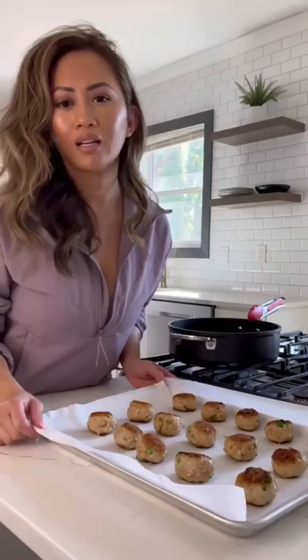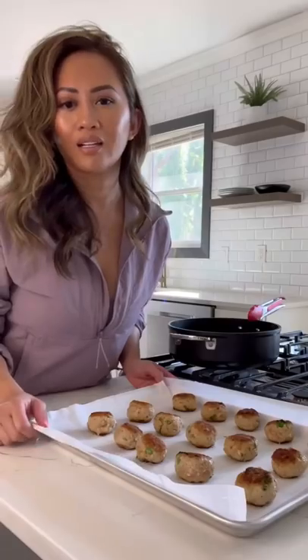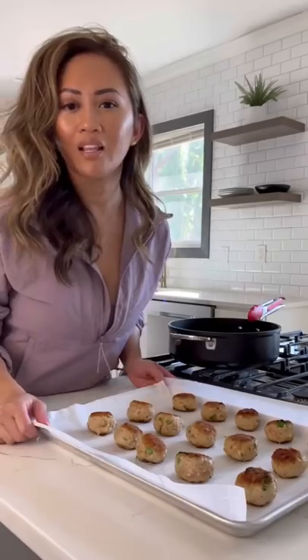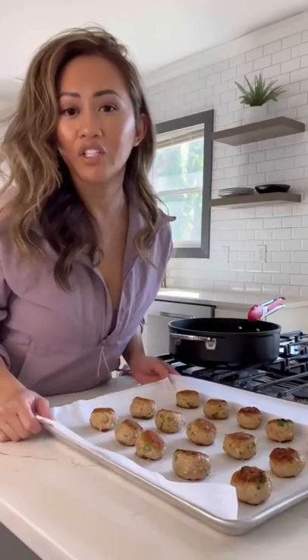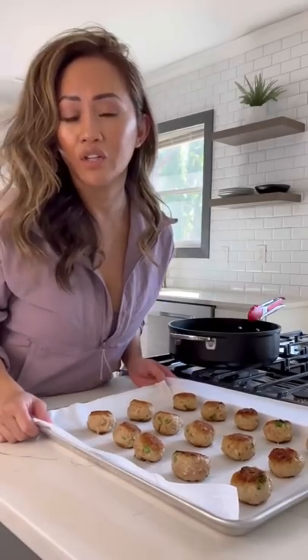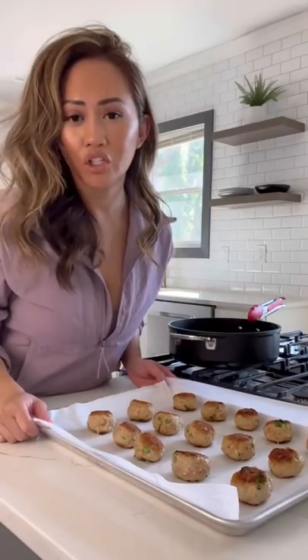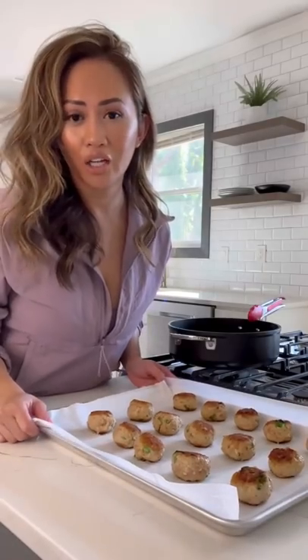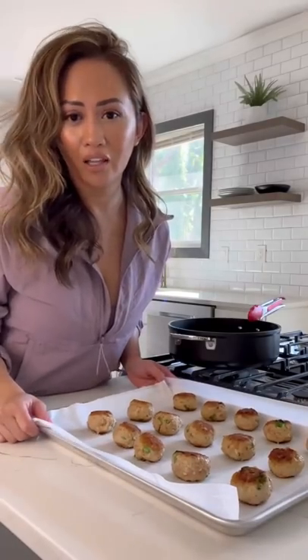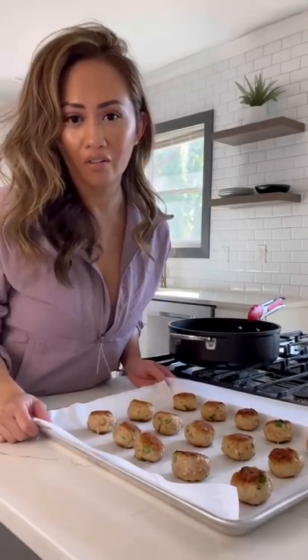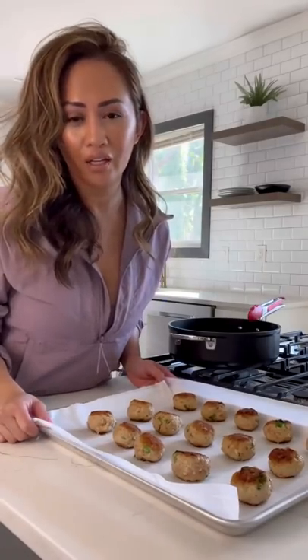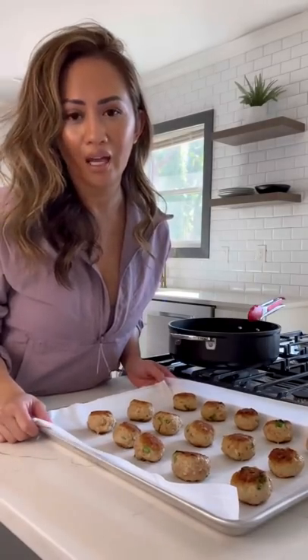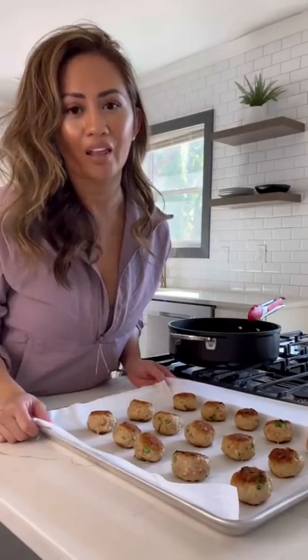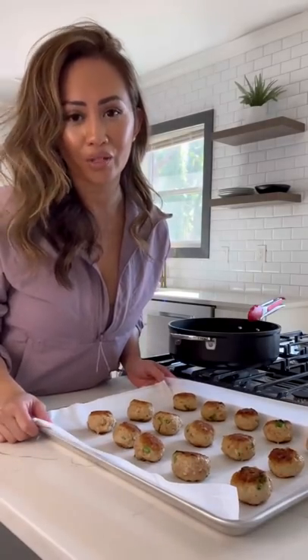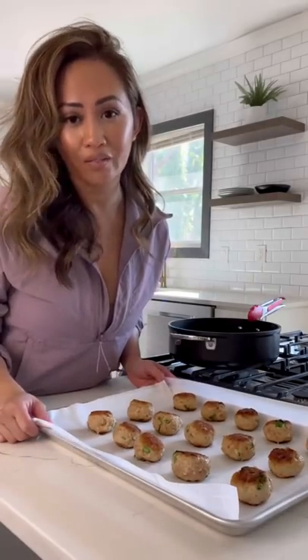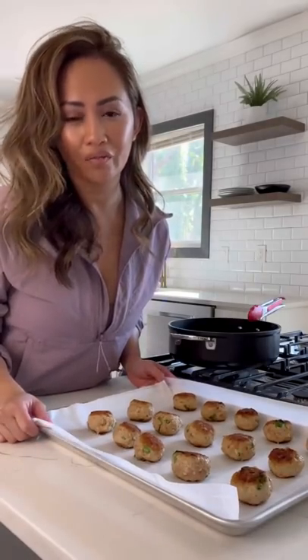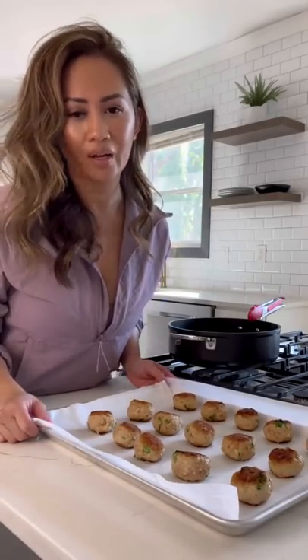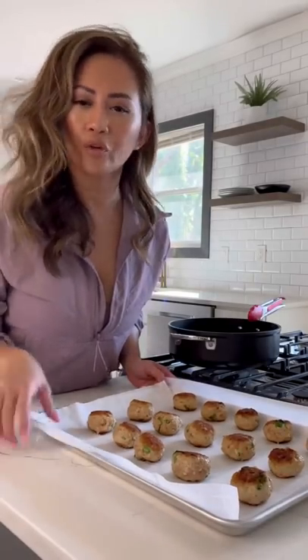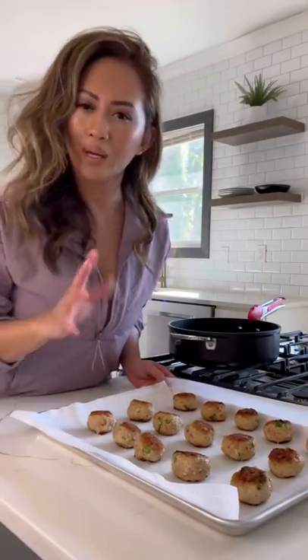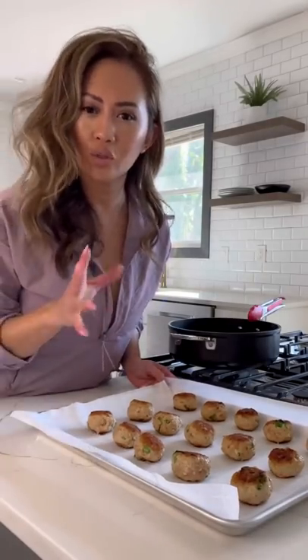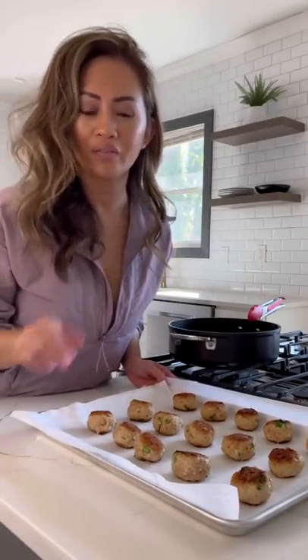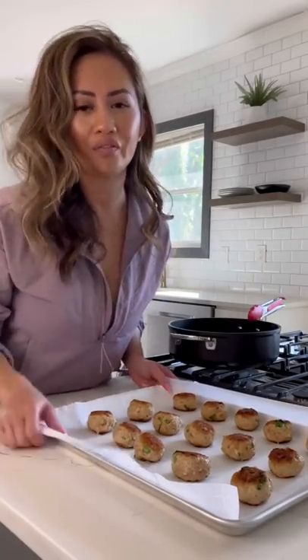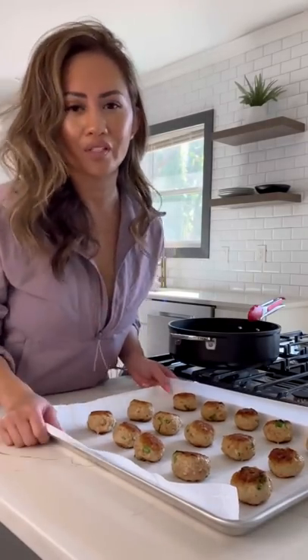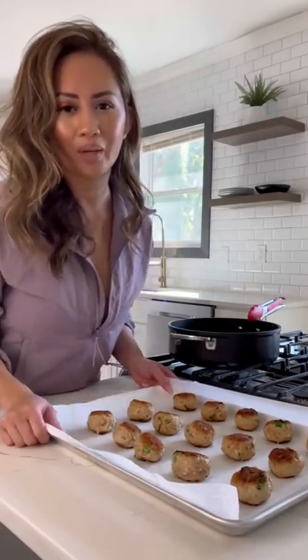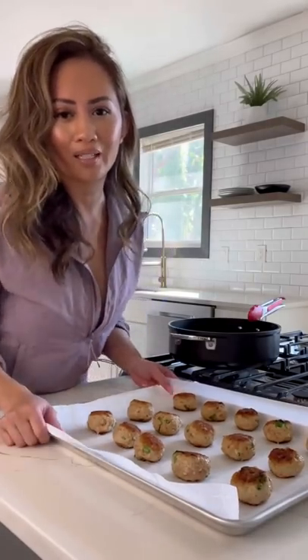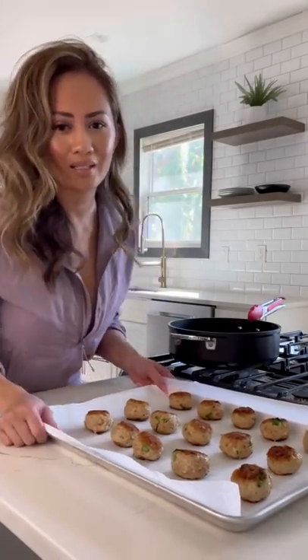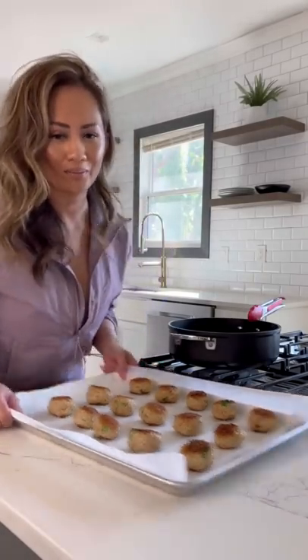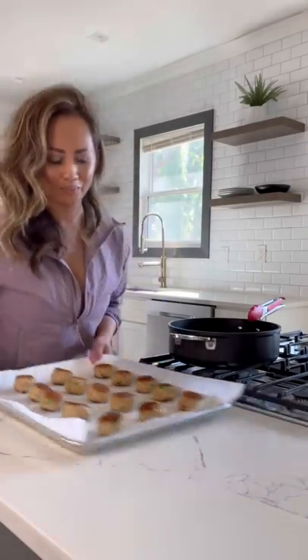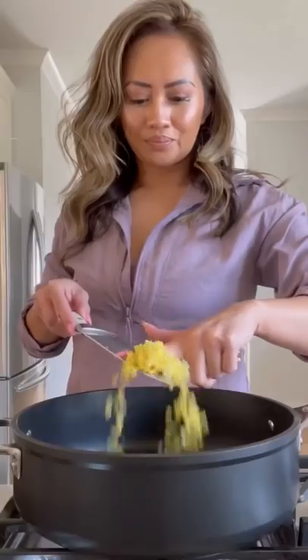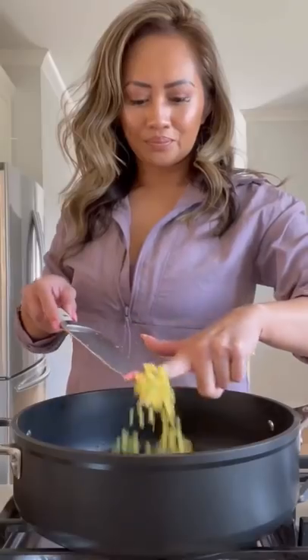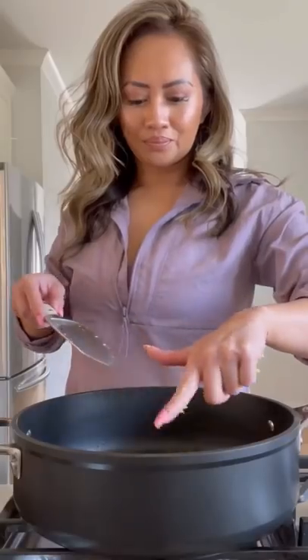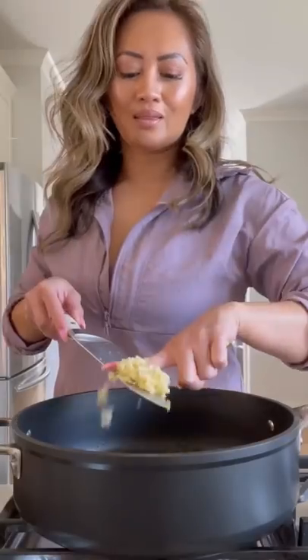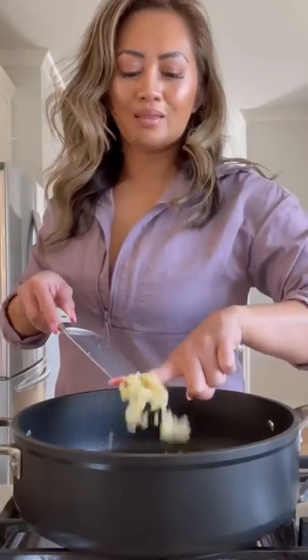Now let these finish cooking in the oven at 375 for about 12 to 15 minutes. Now let's make the sauce.